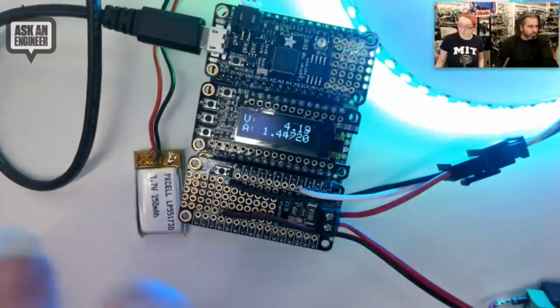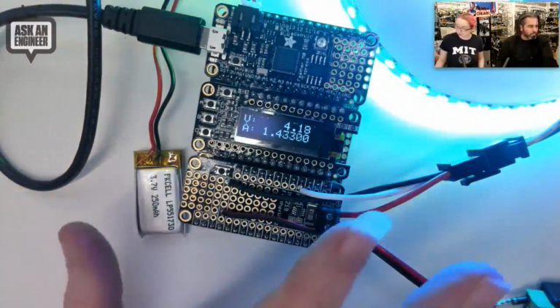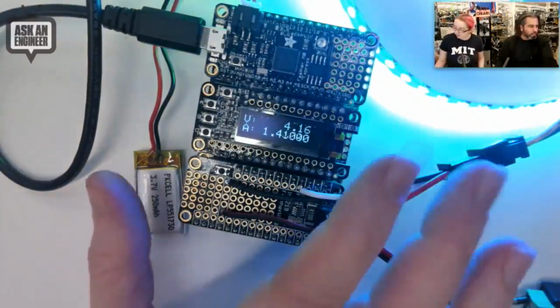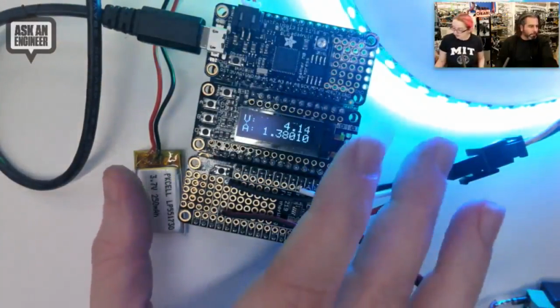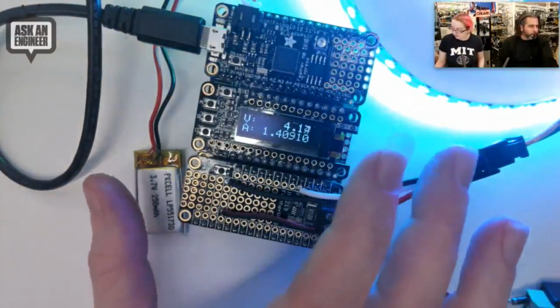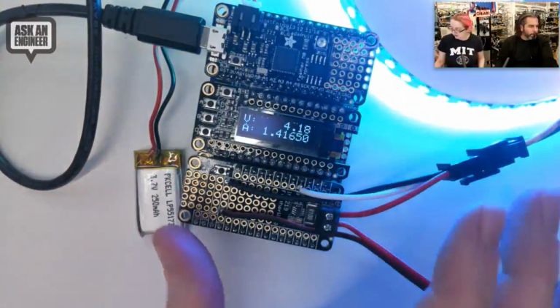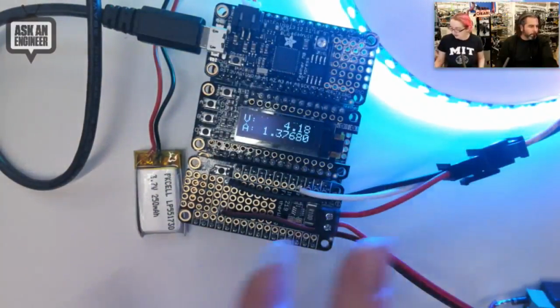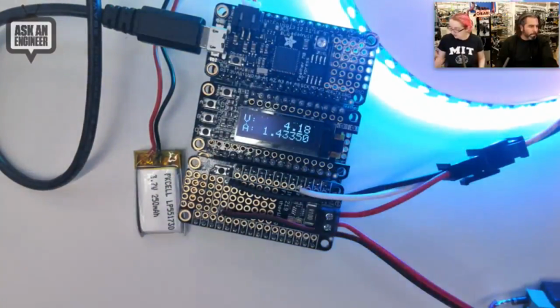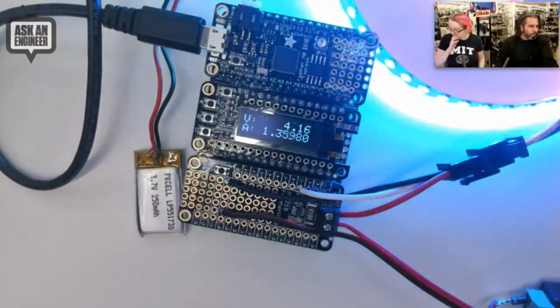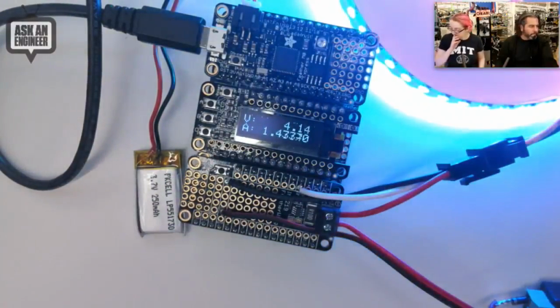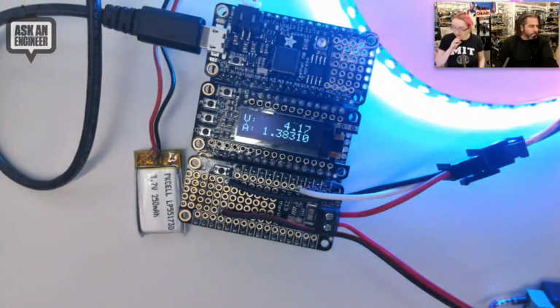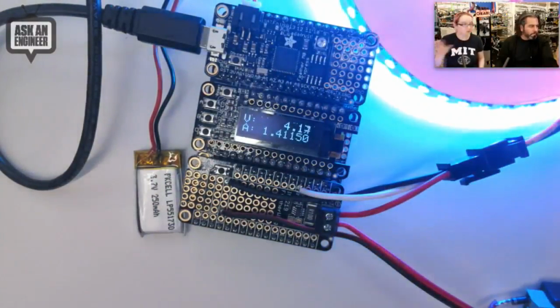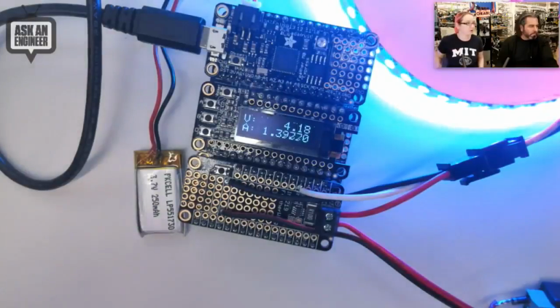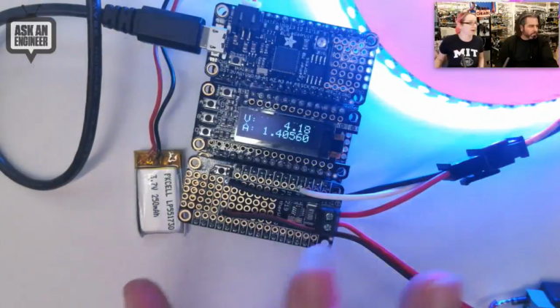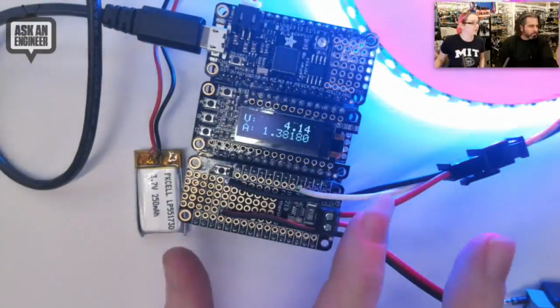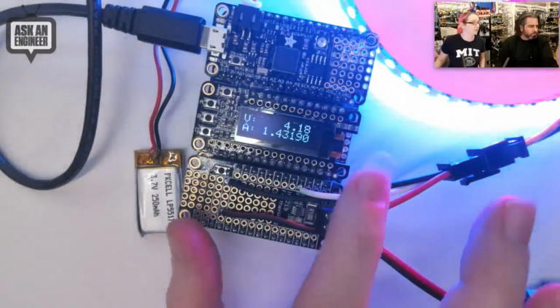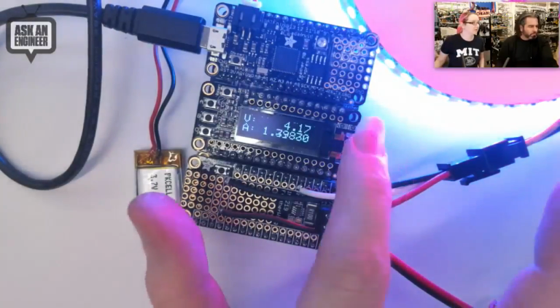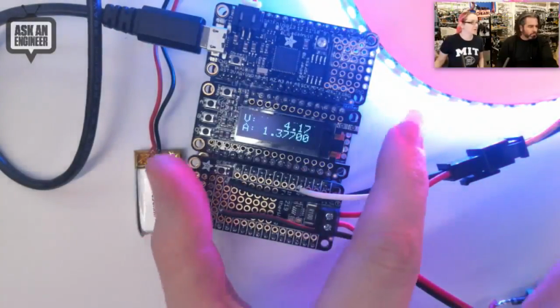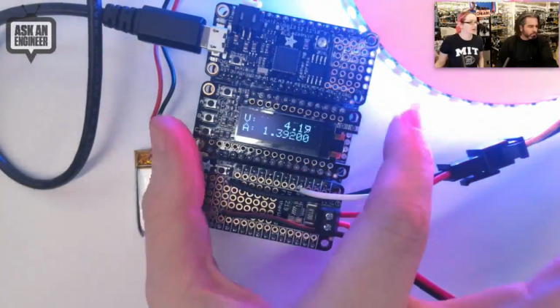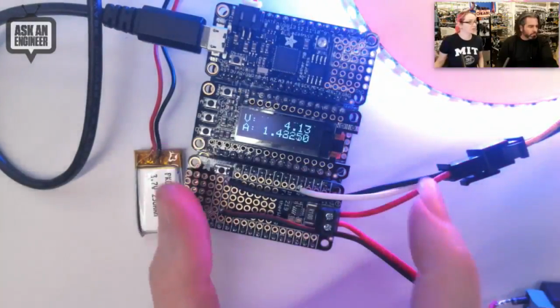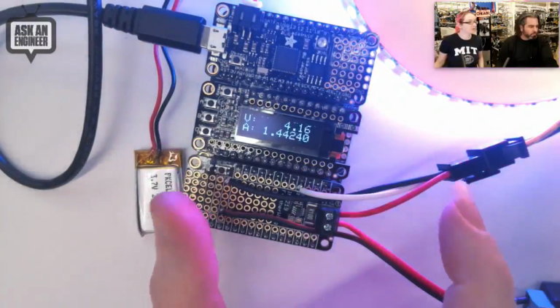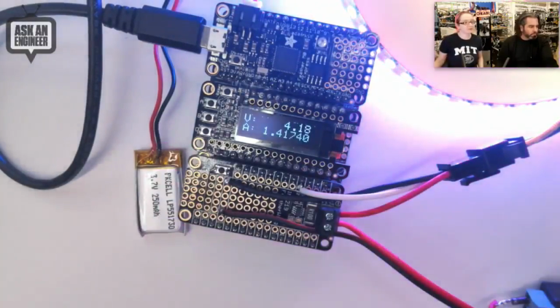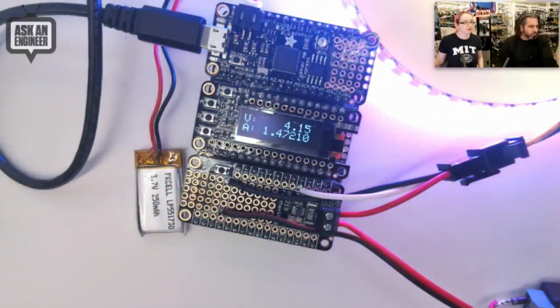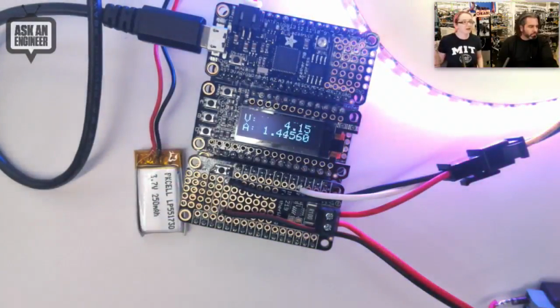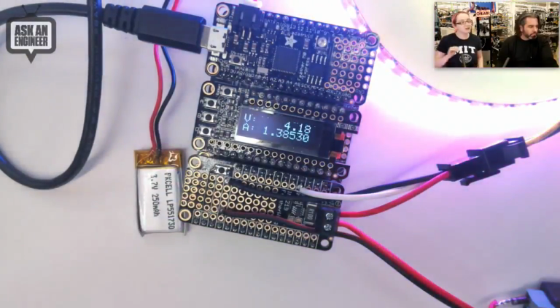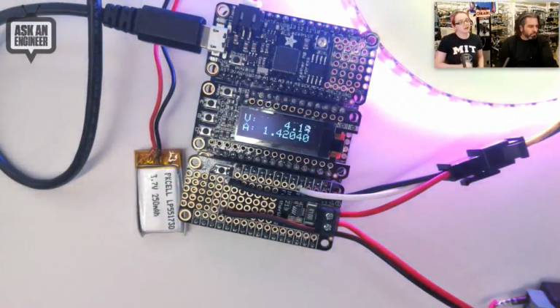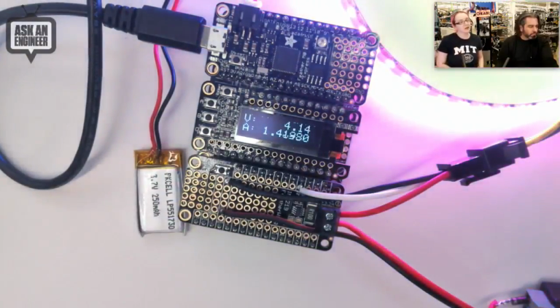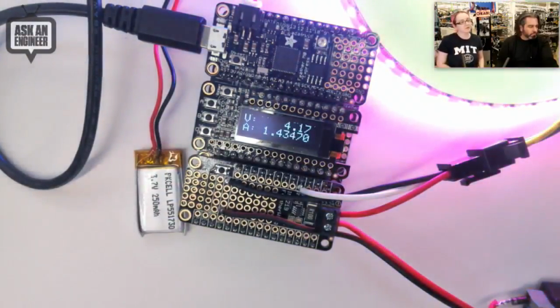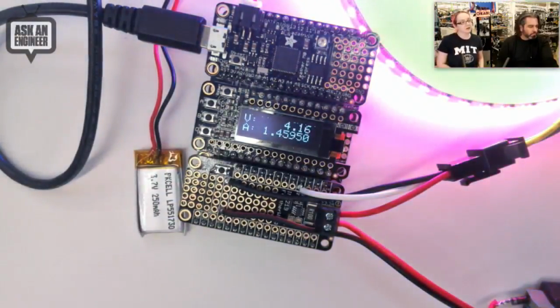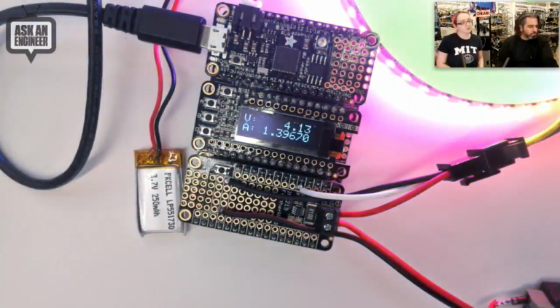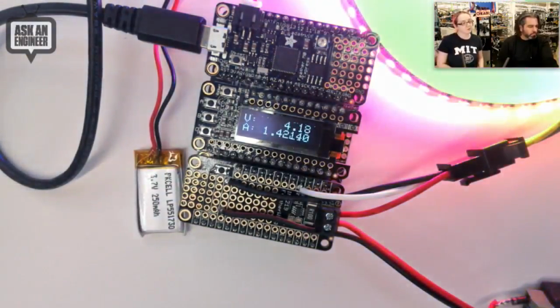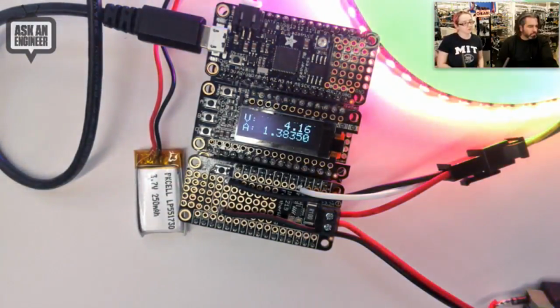It works with all the Feathers. No matter which Feather you have, you can use this because it's only I2C. It's very handy for adding power measurements.